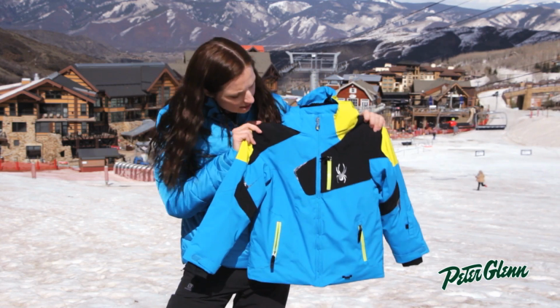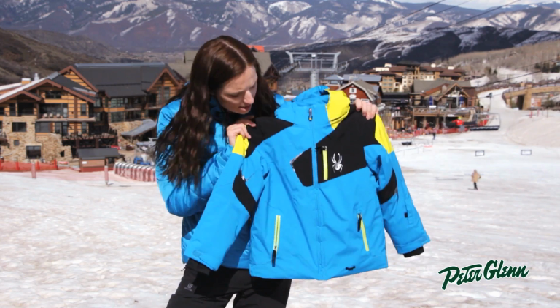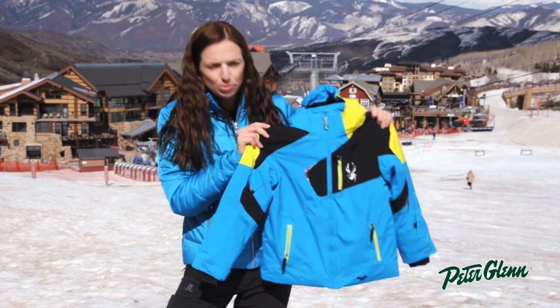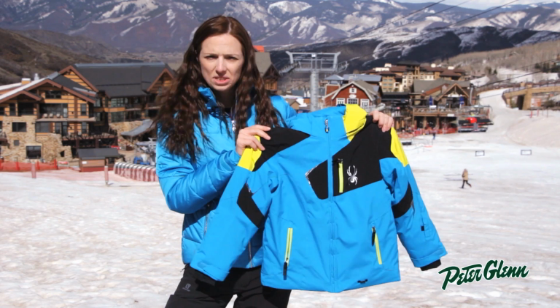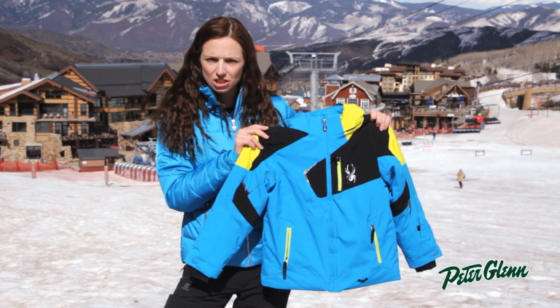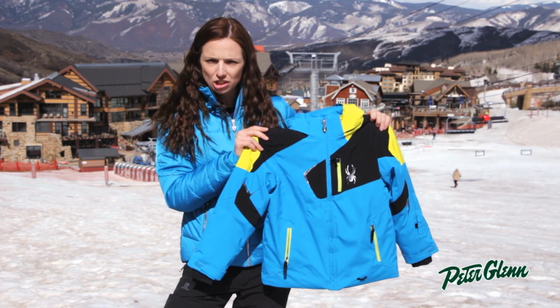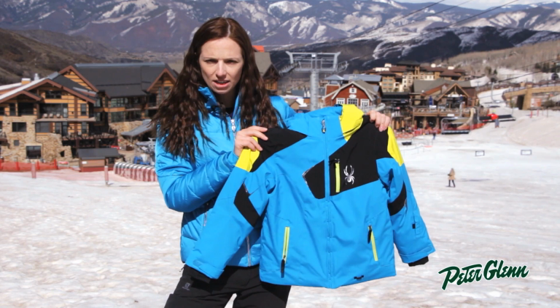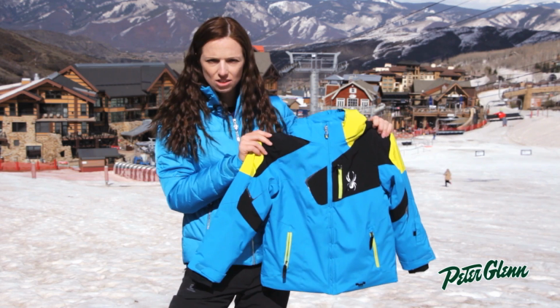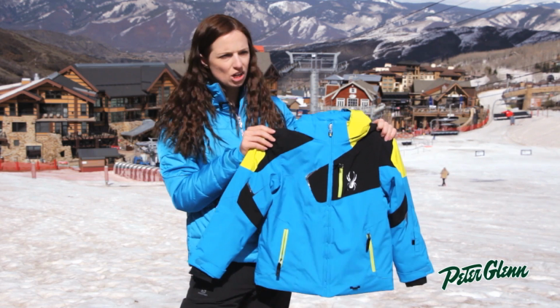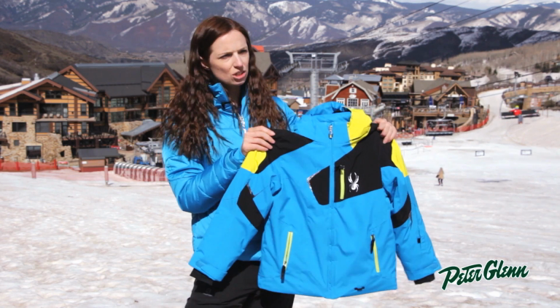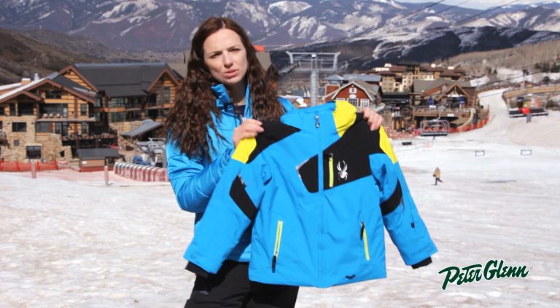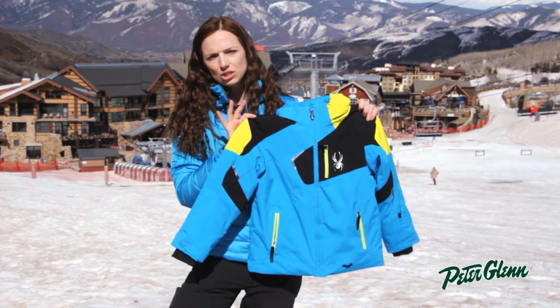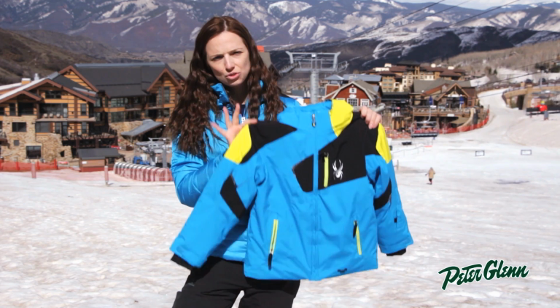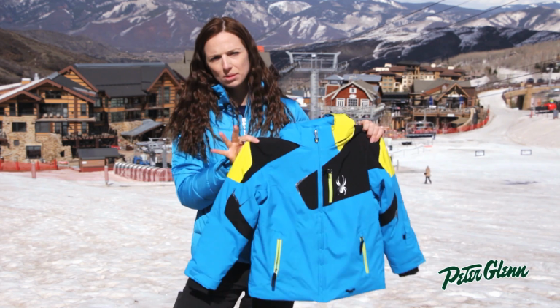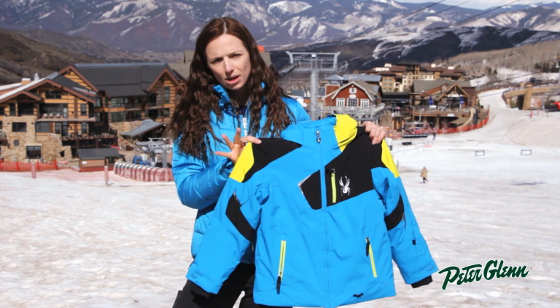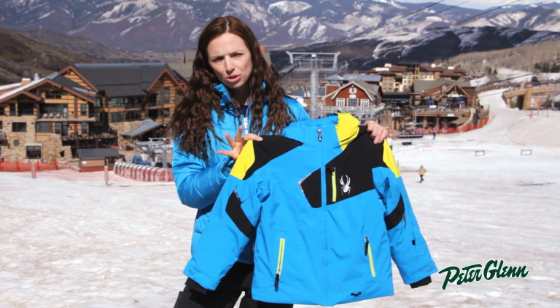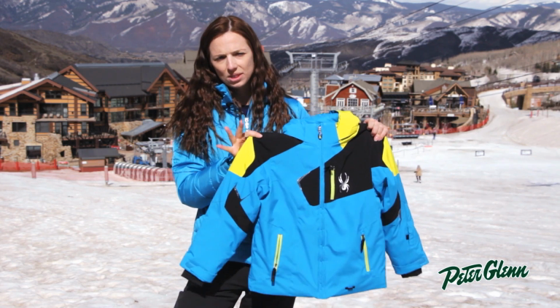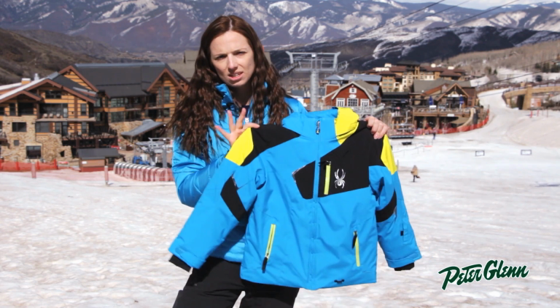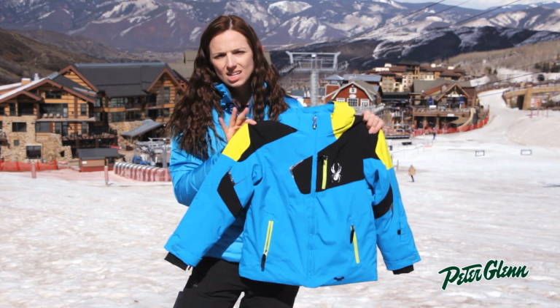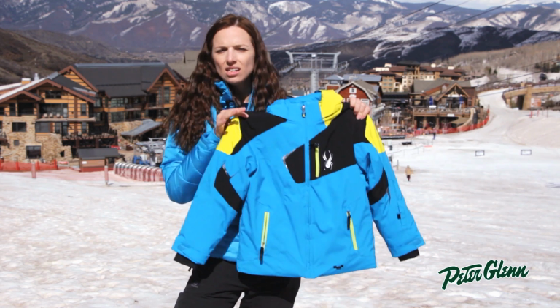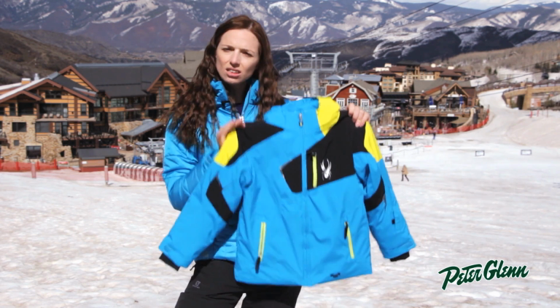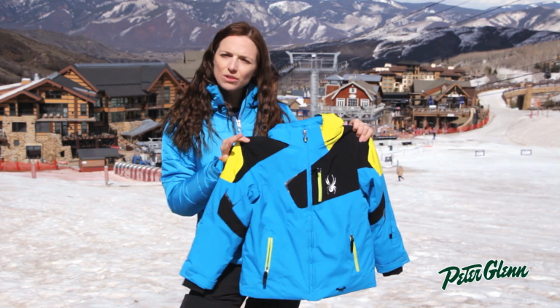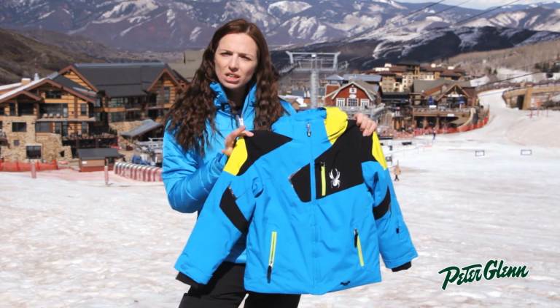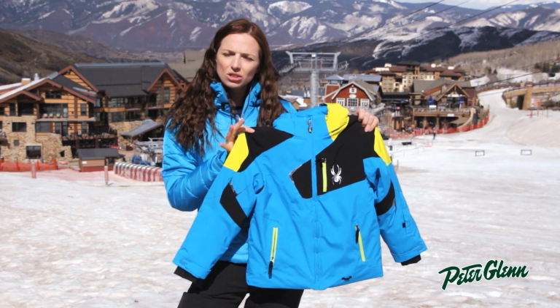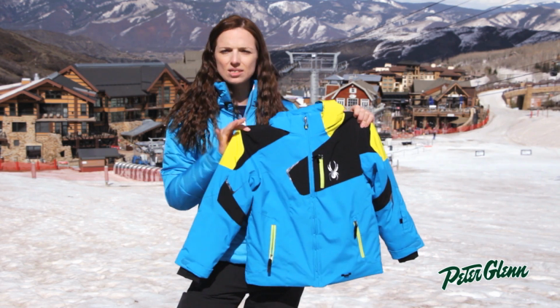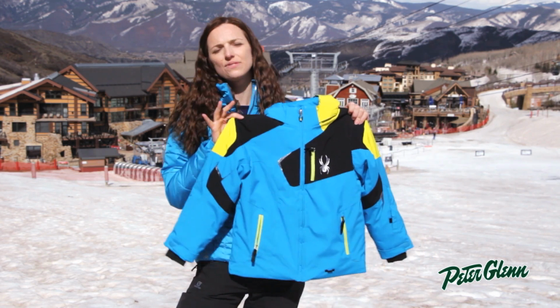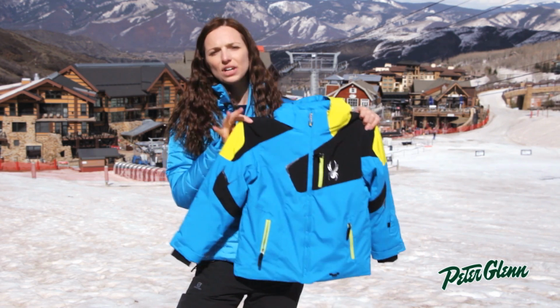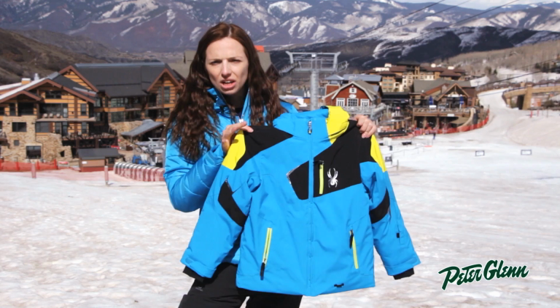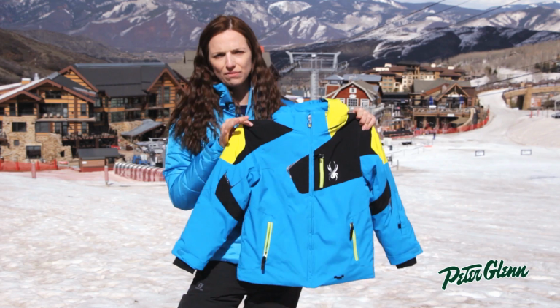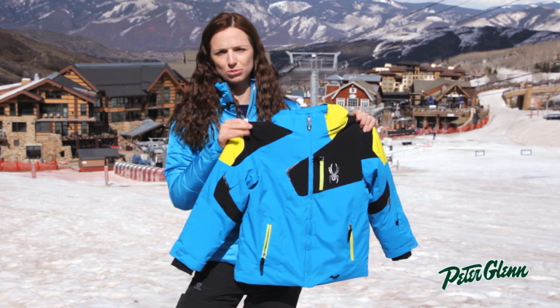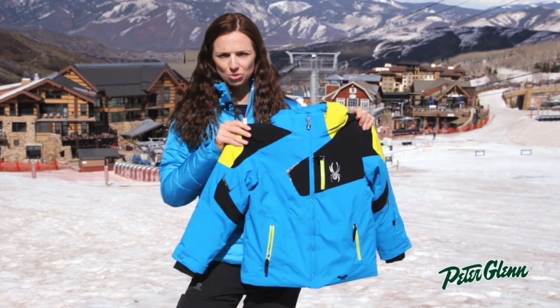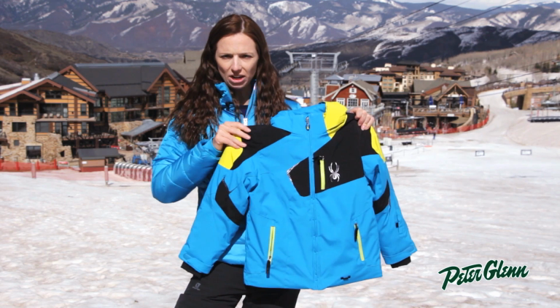This is the Boys Leader Jacket. This jacket is always extremely popular with kids — they love the way it looks, and it's very comfortable to wear.